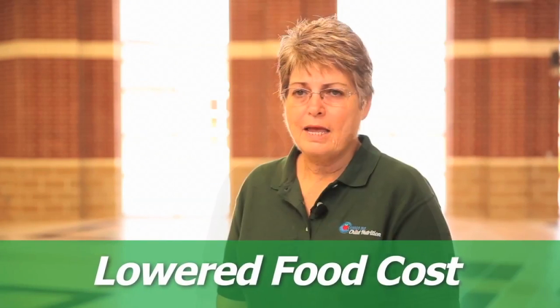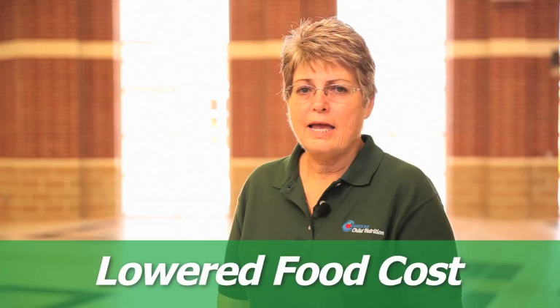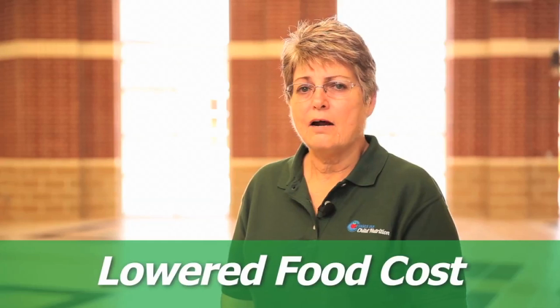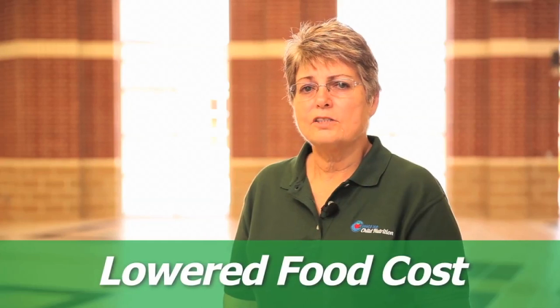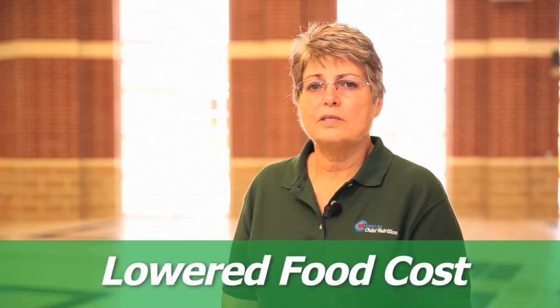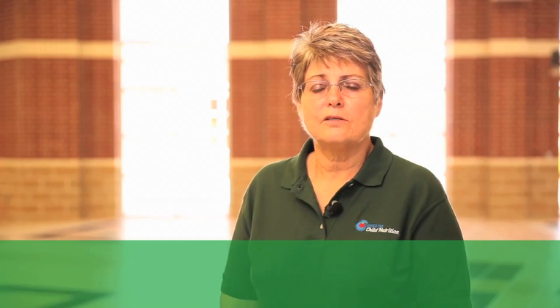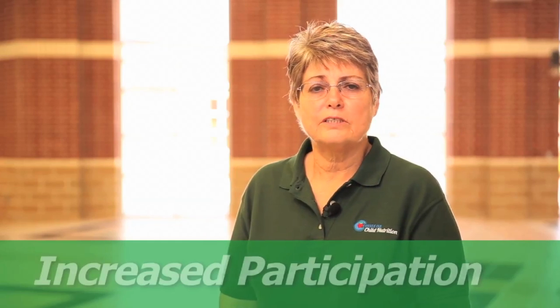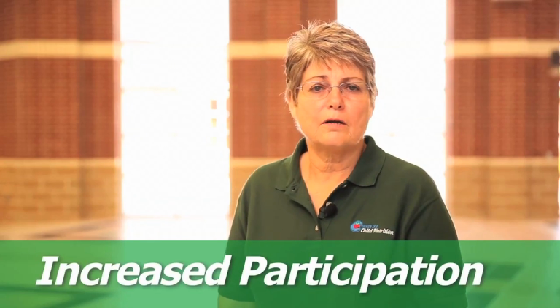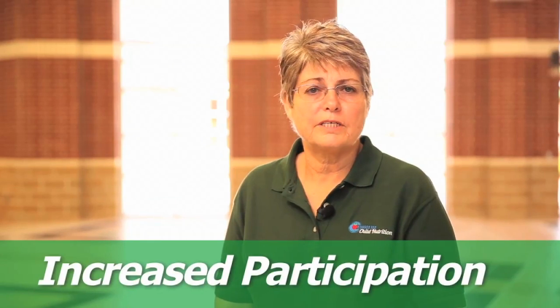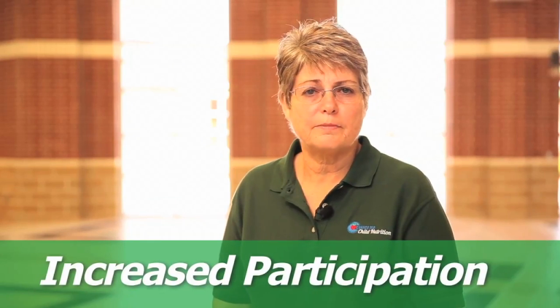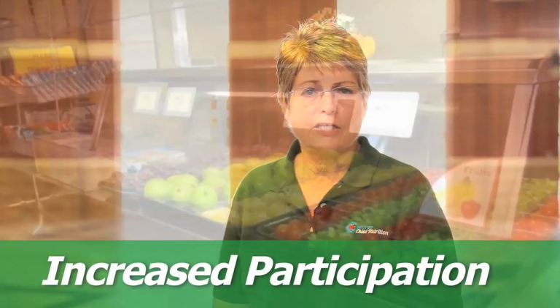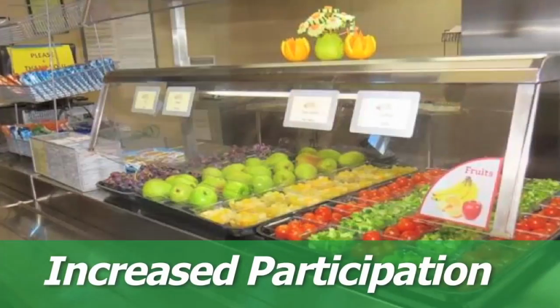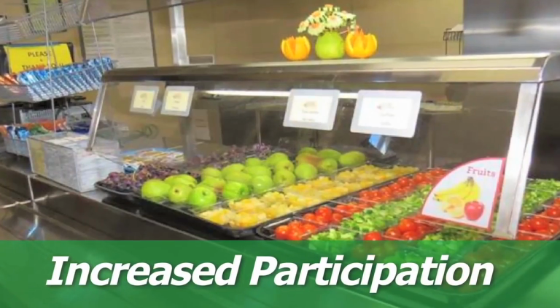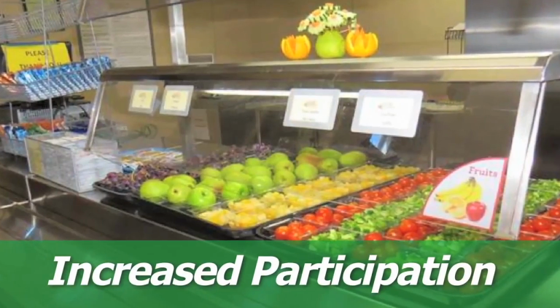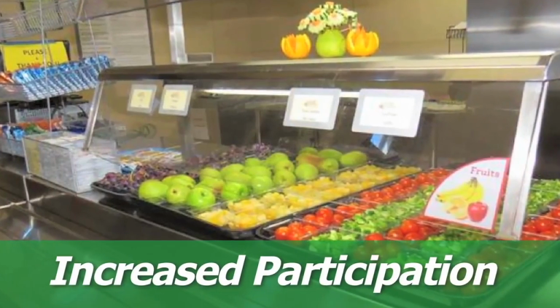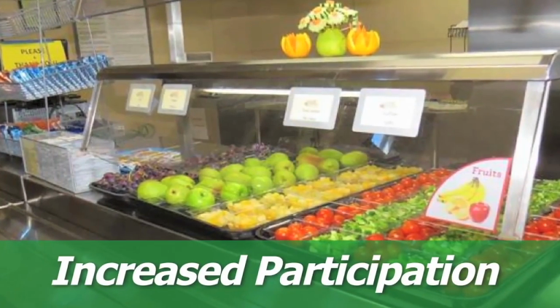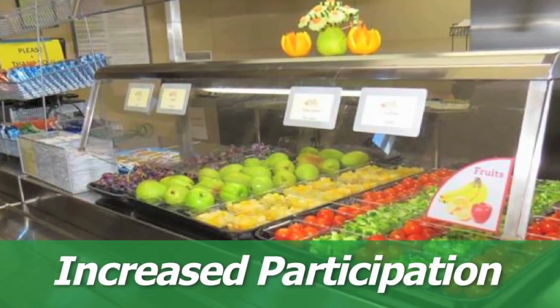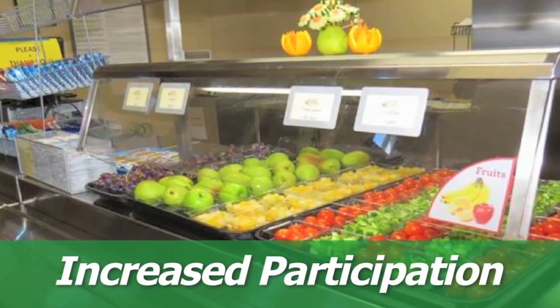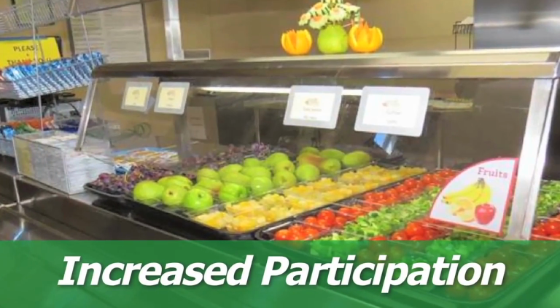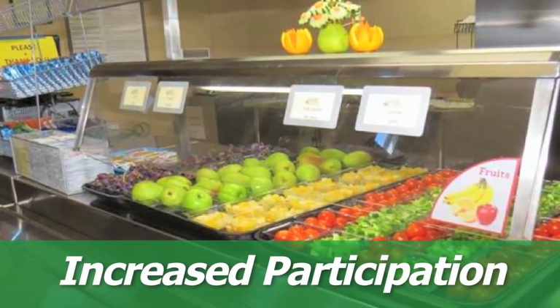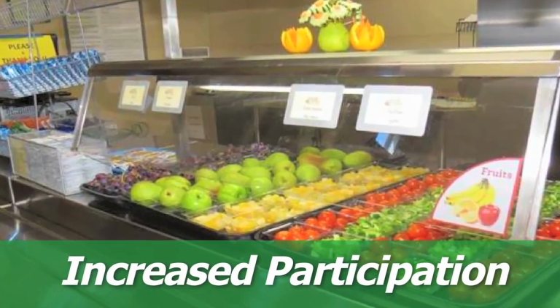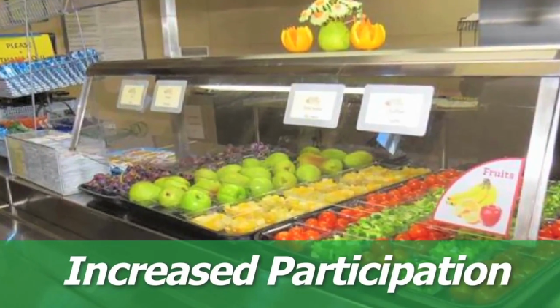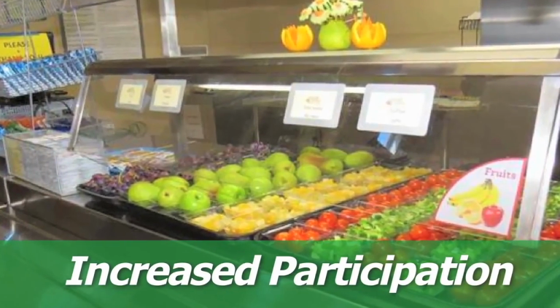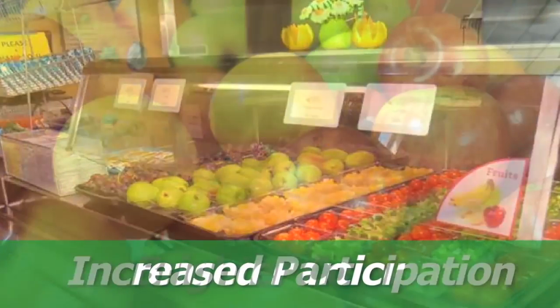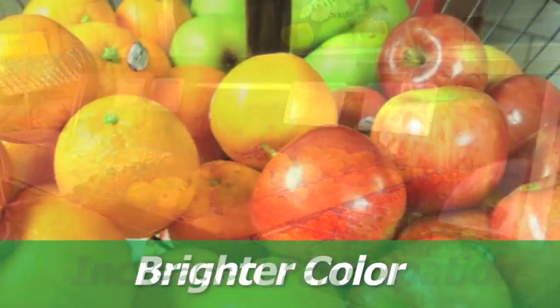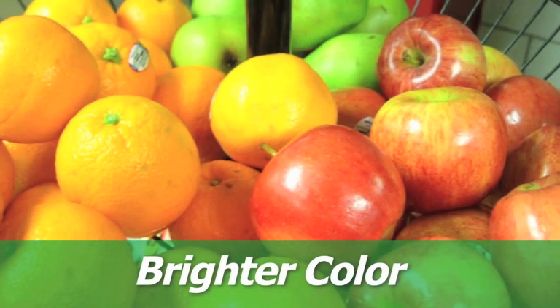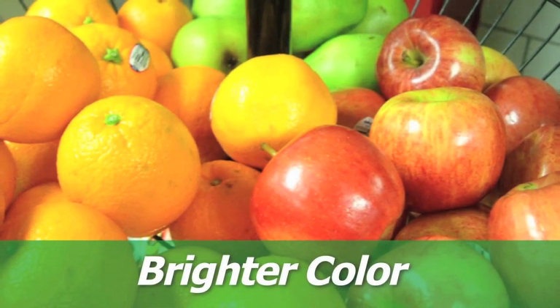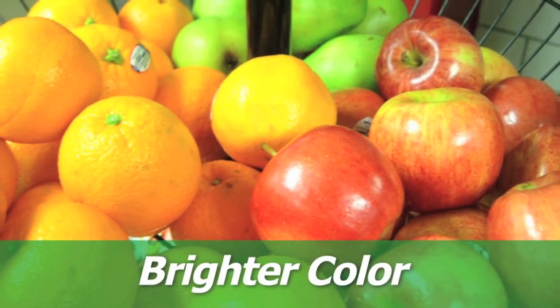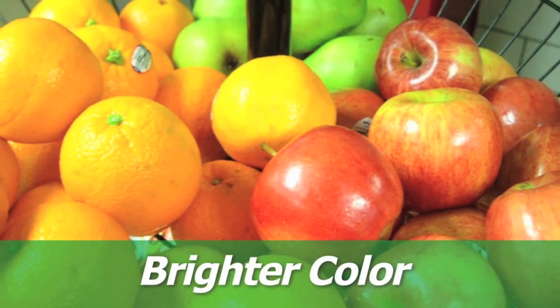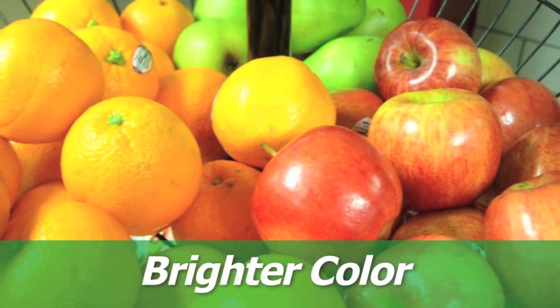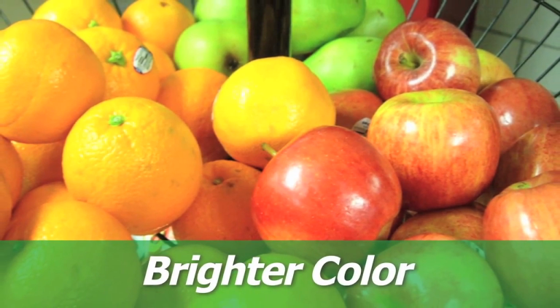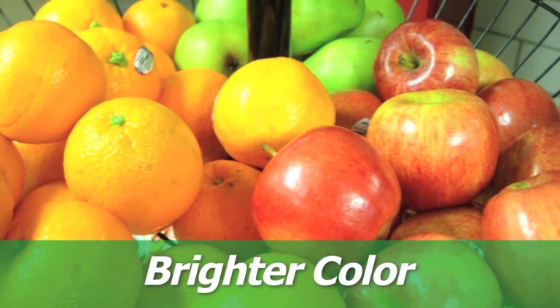It has also increased our participation because our fruits and vegetables look so much nicer. They have a brighter color.